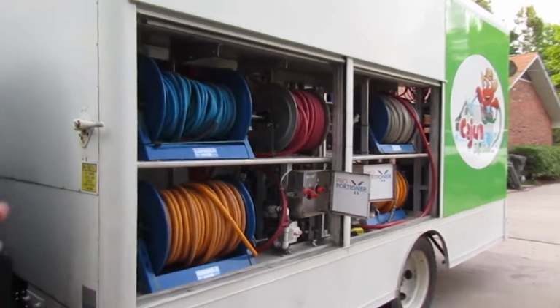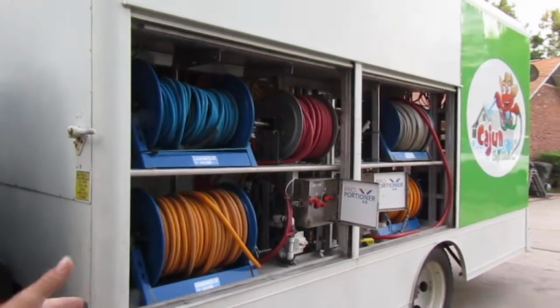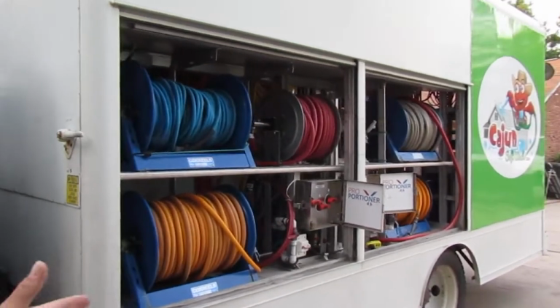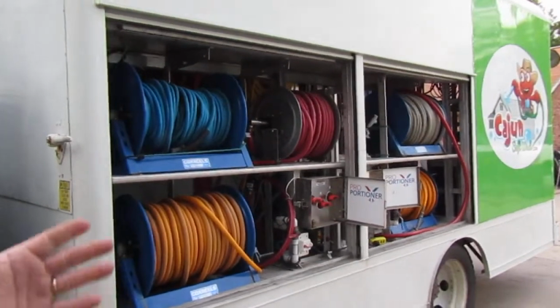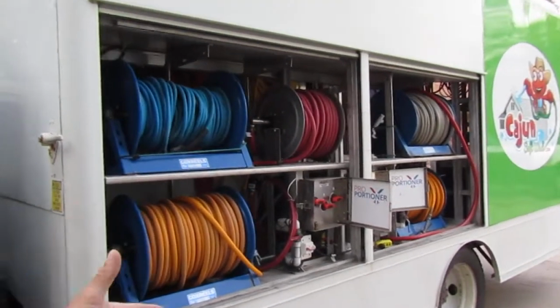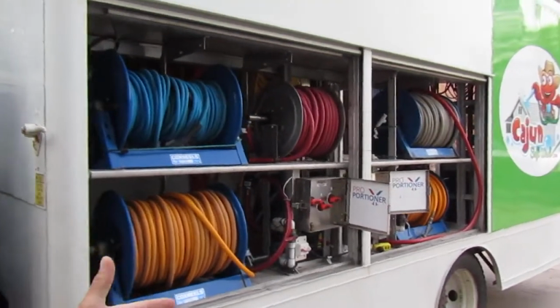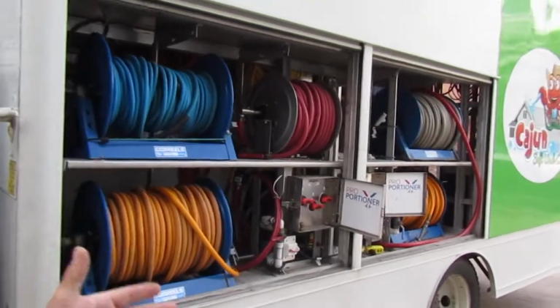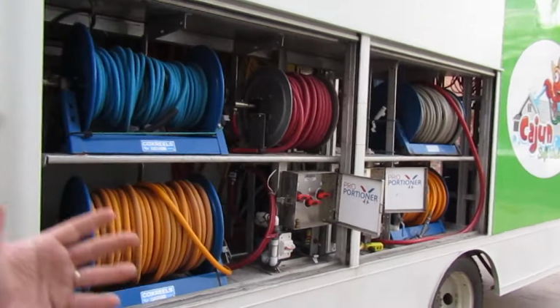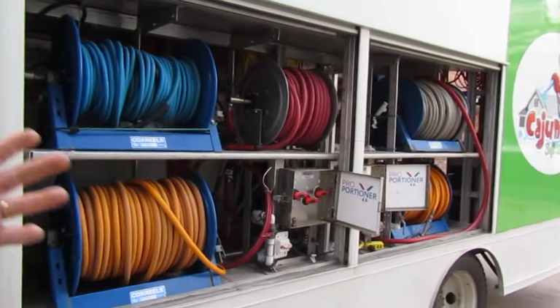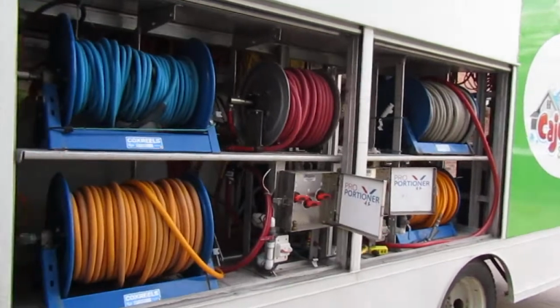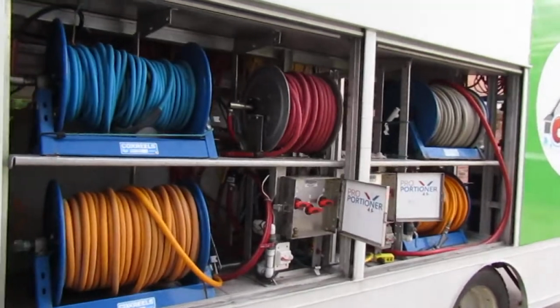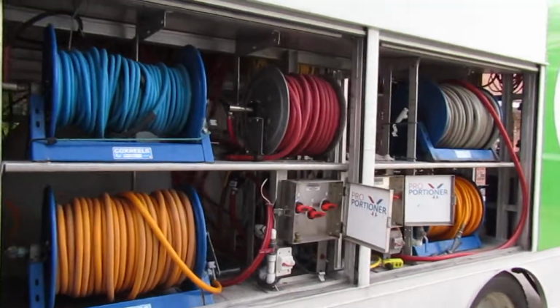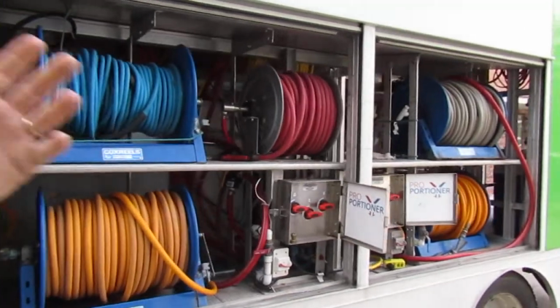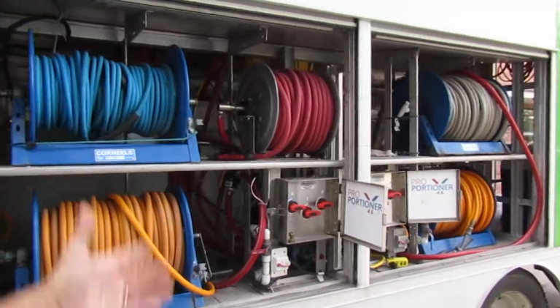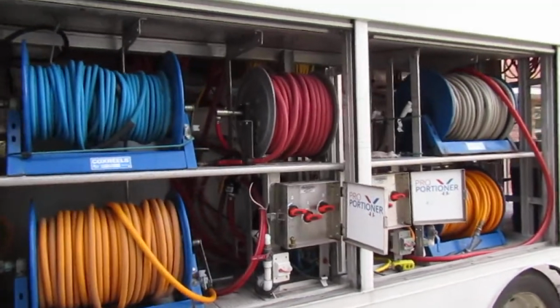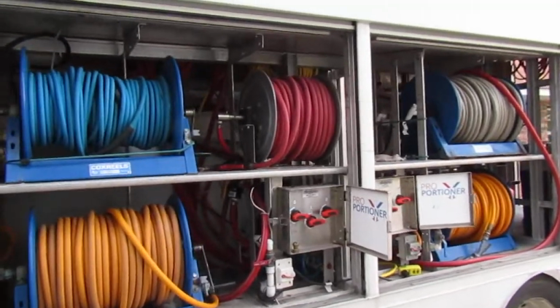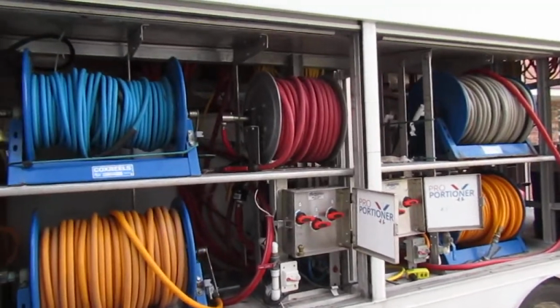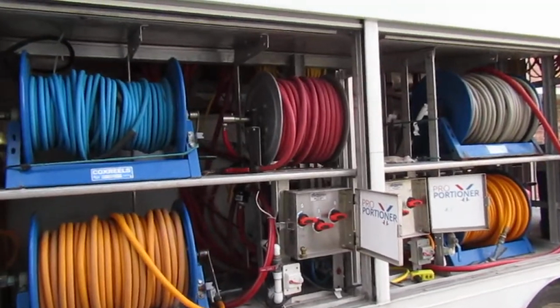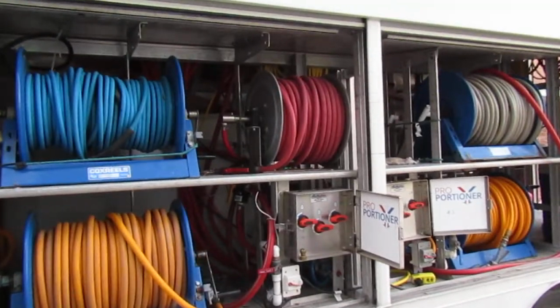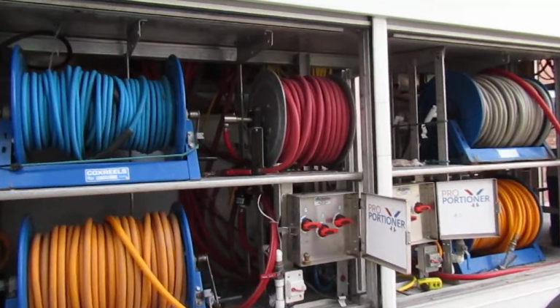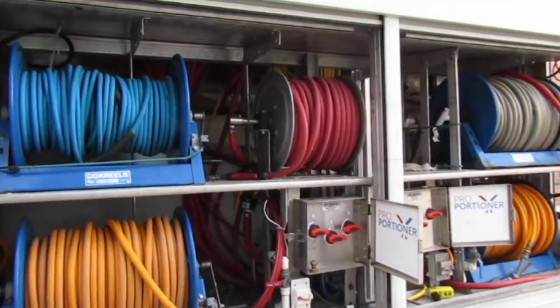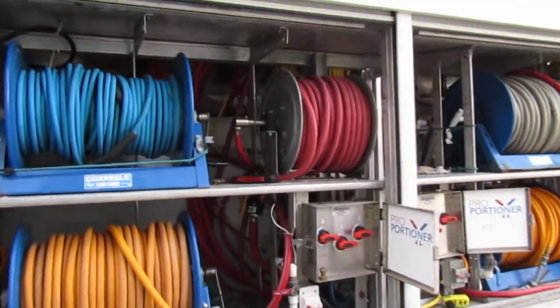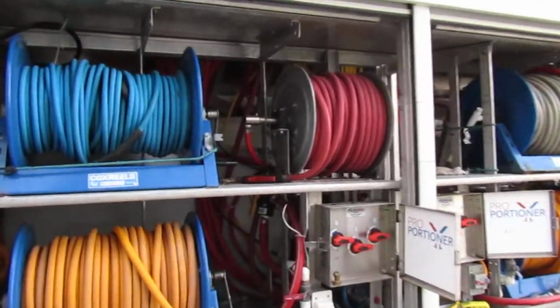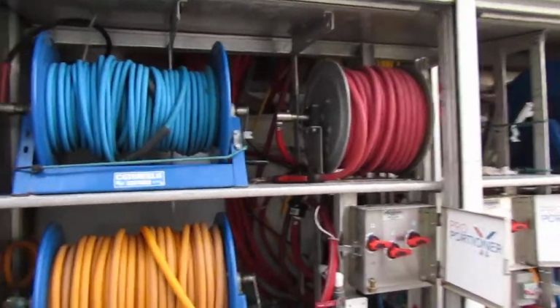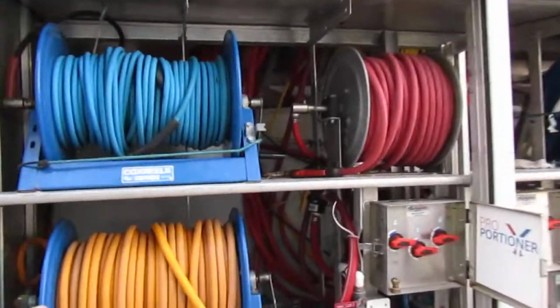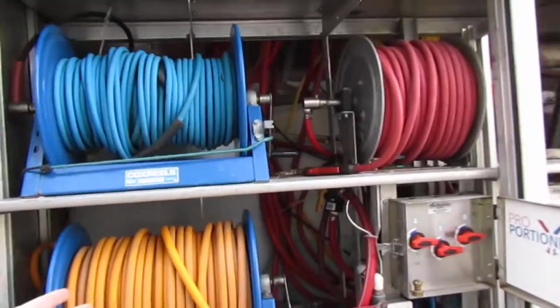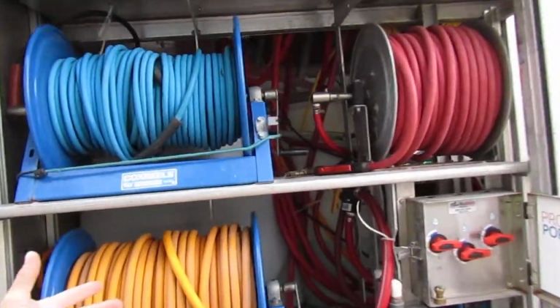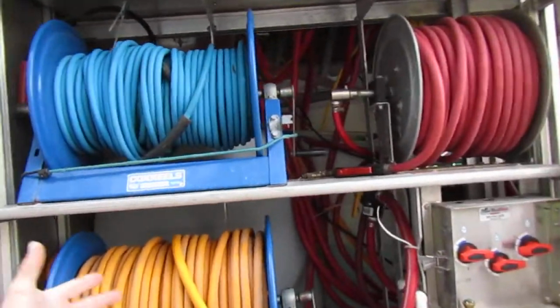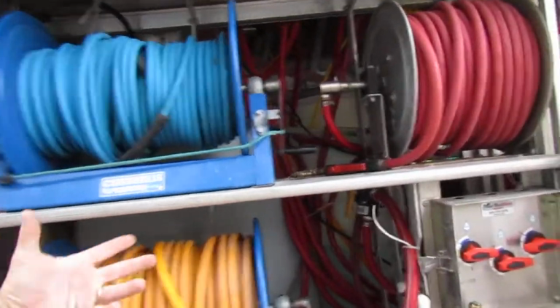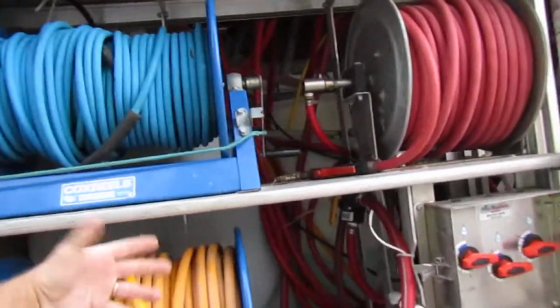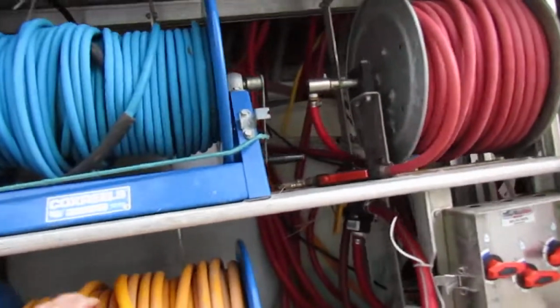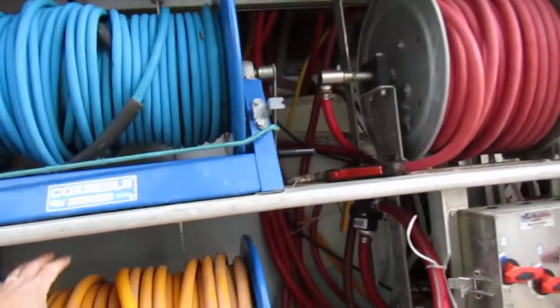So anyhow, two proportioners, two booster pumps. It also has a residential 12-volt pump.